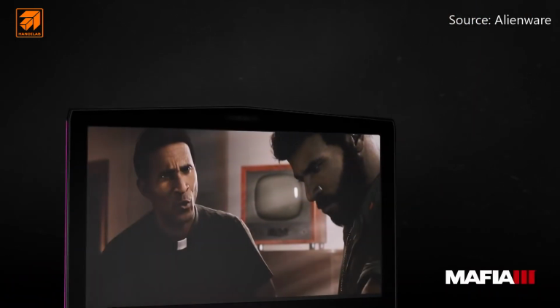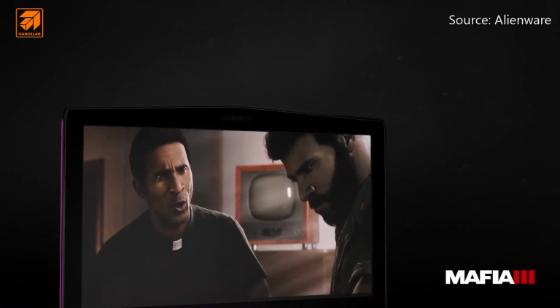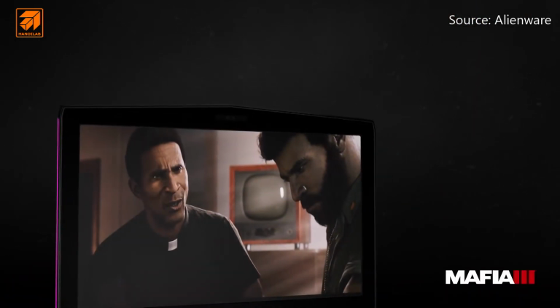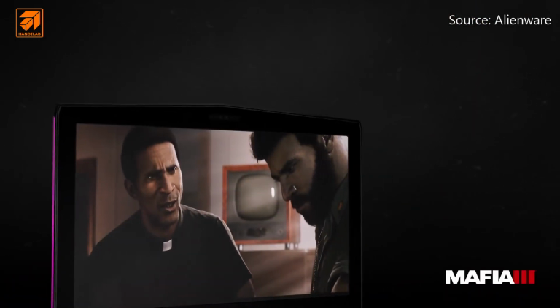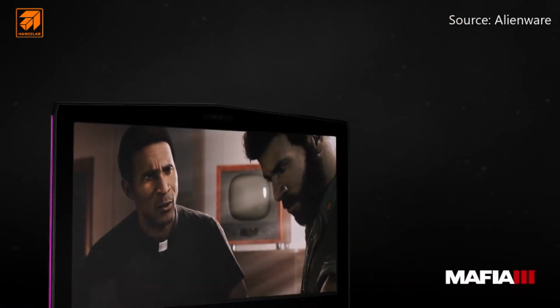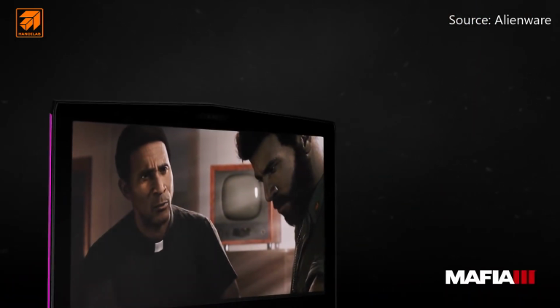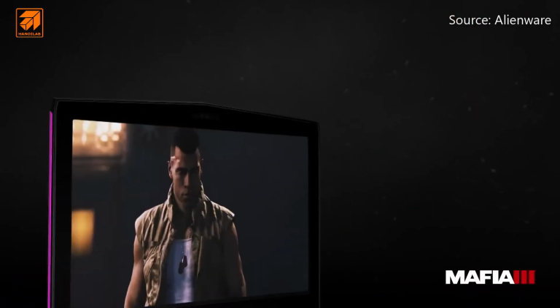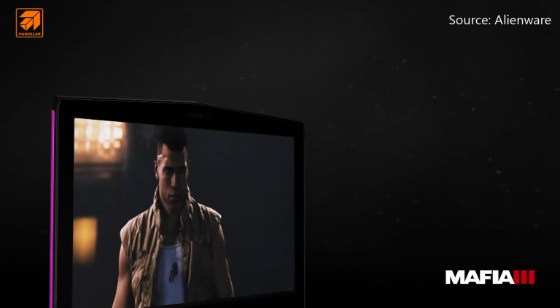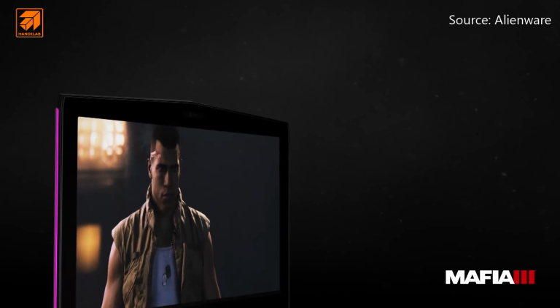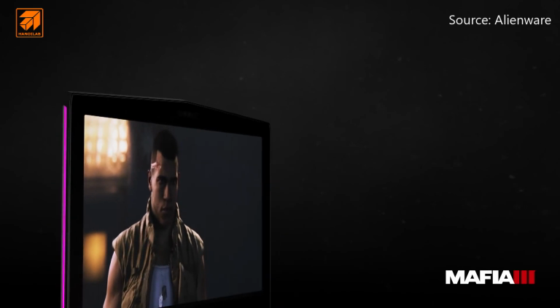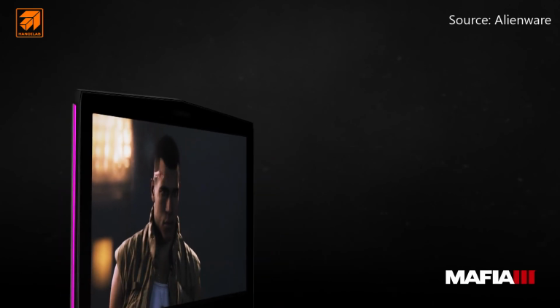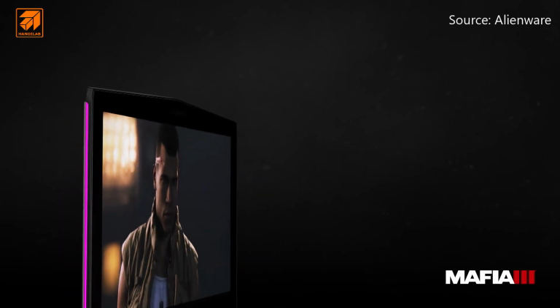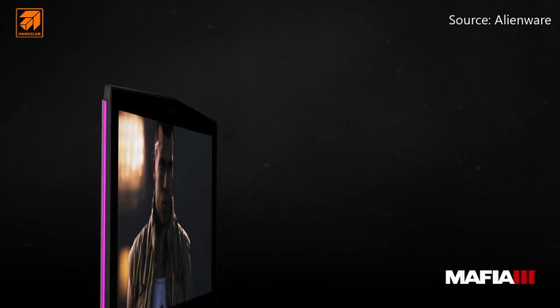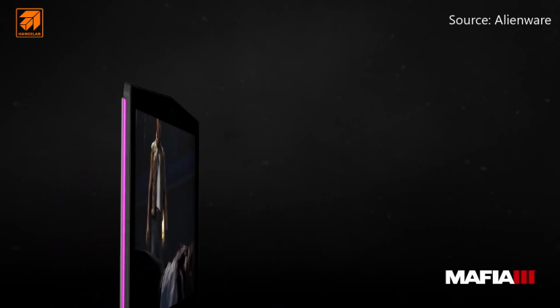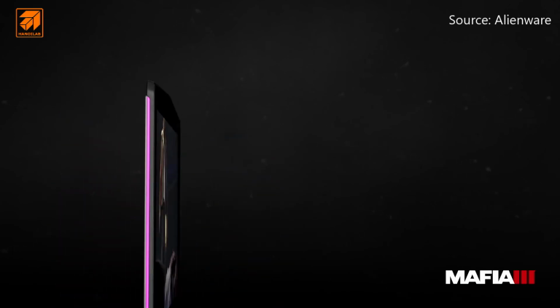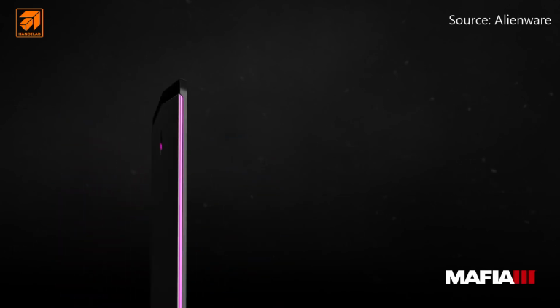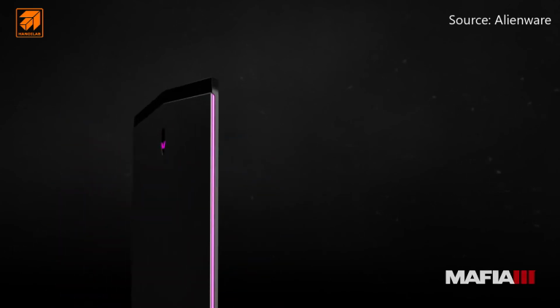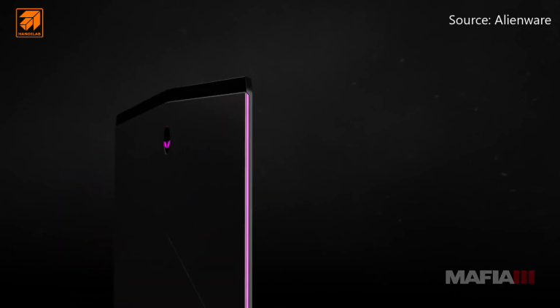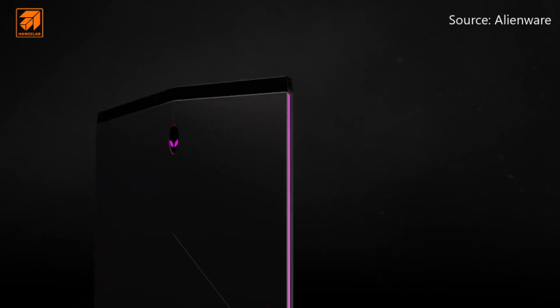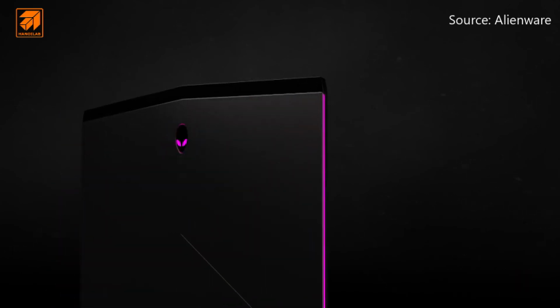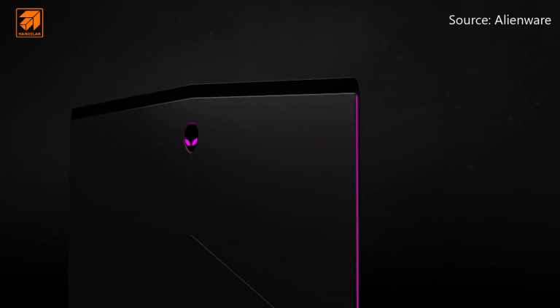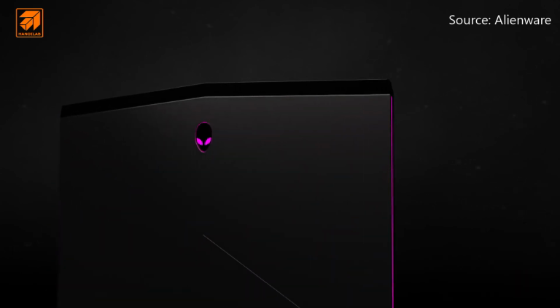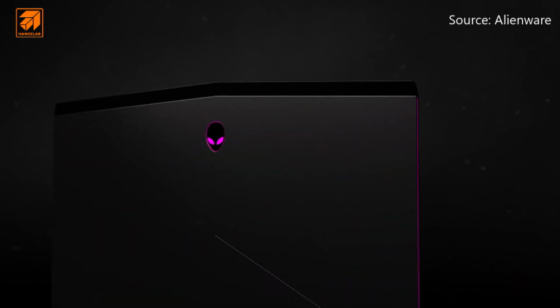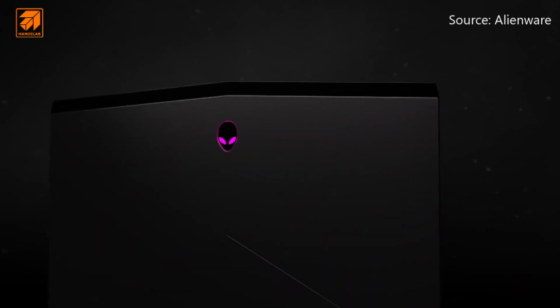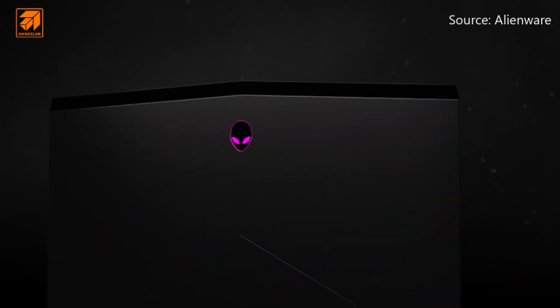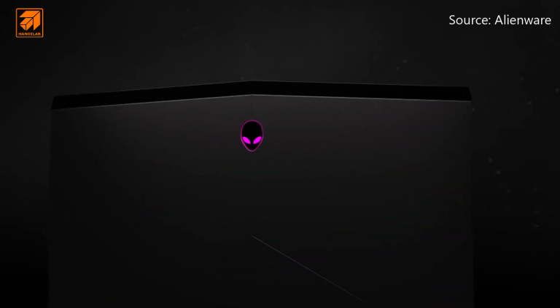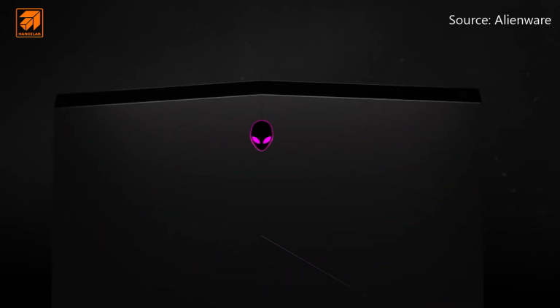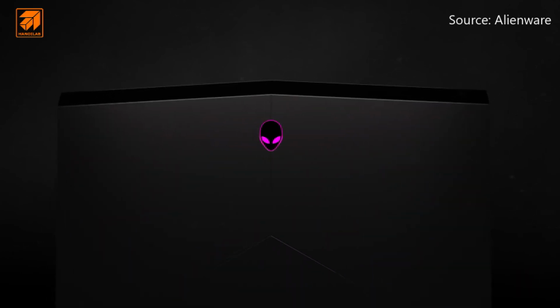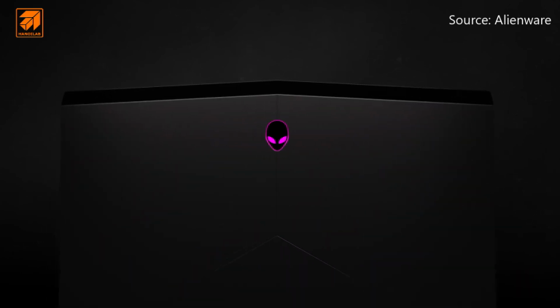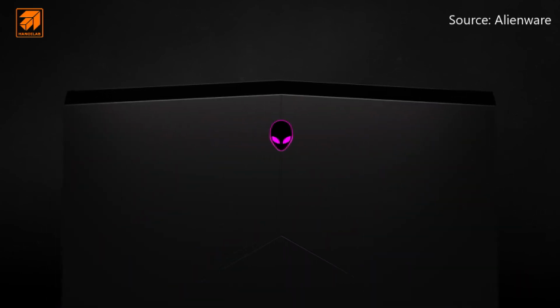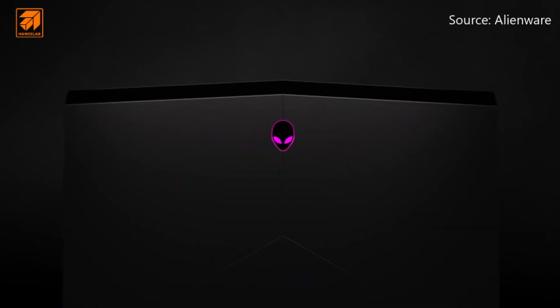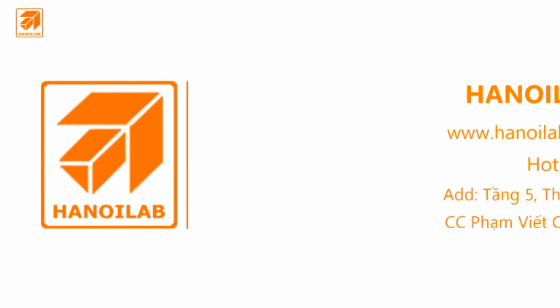The Alienware 15 offers an intensely immersive experience that doesn't just balance the scales — it tips them in your favor.